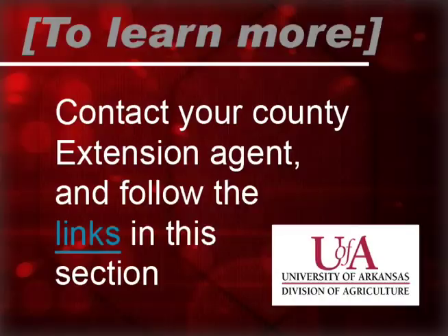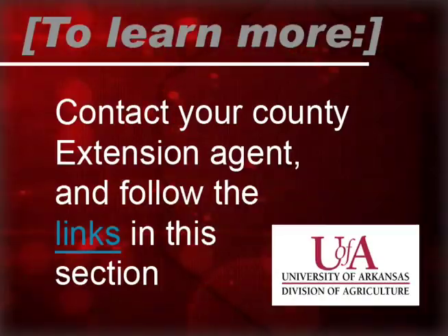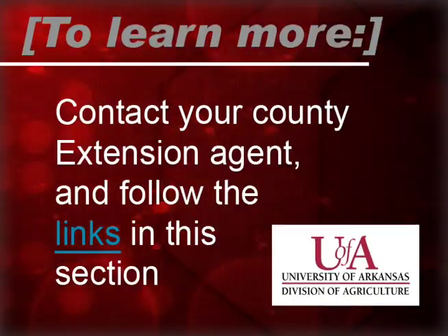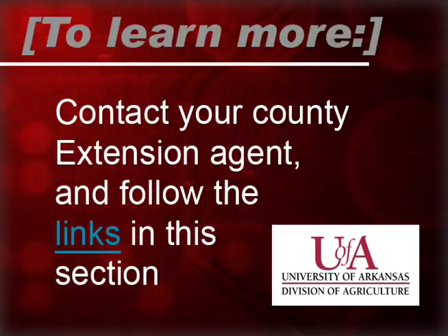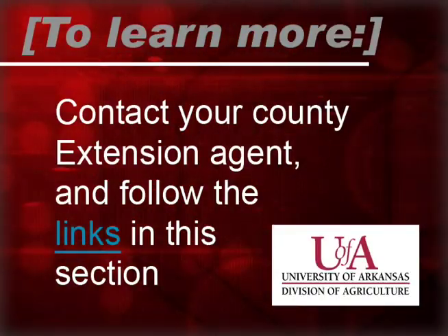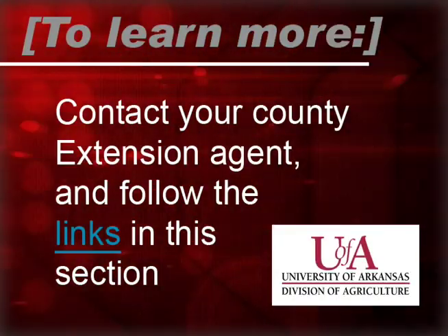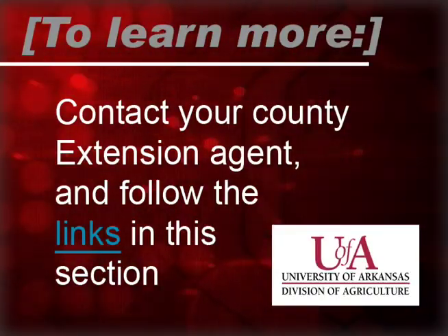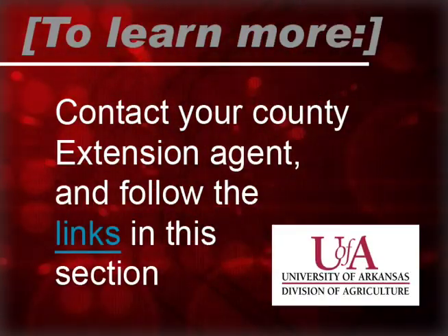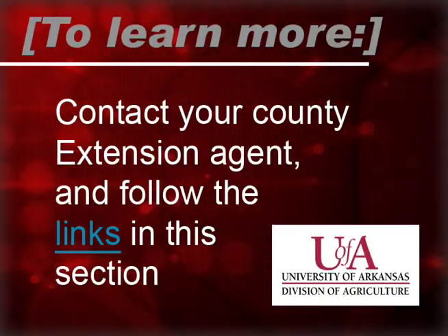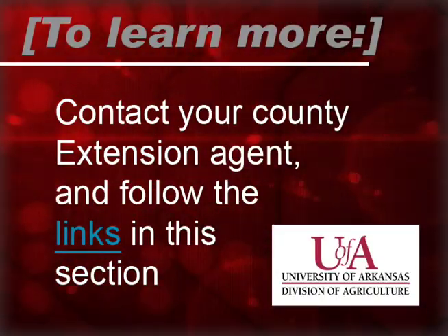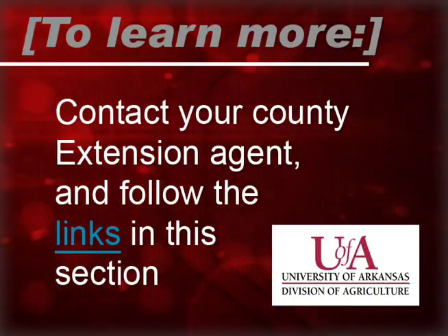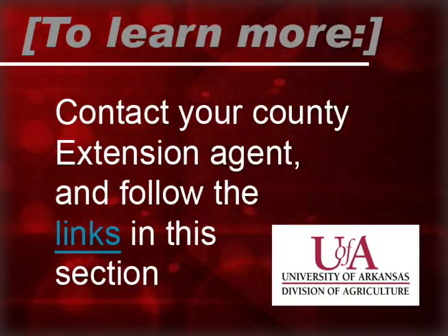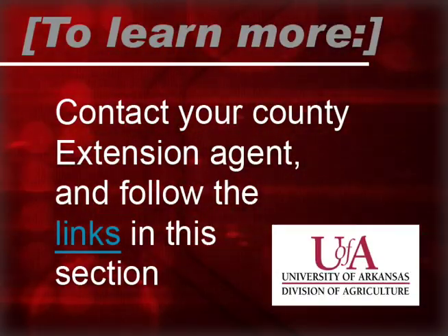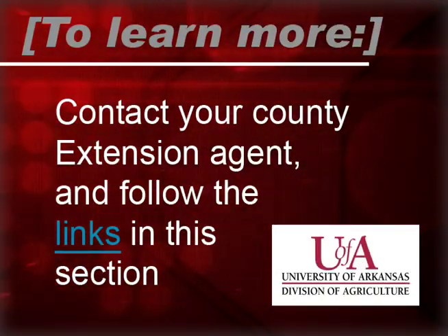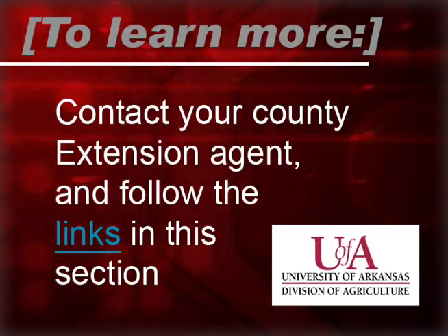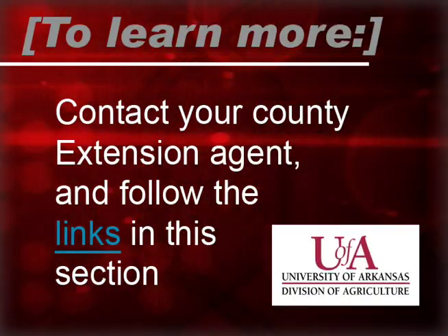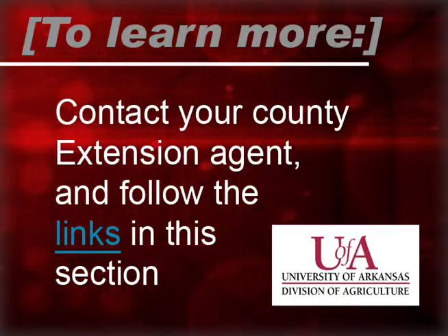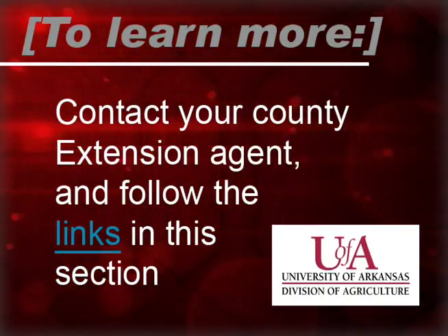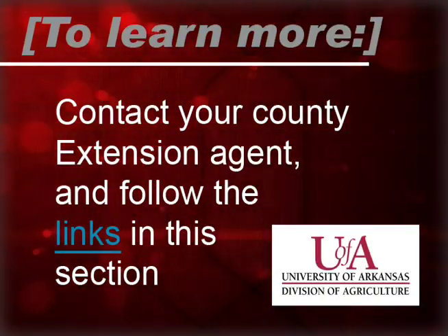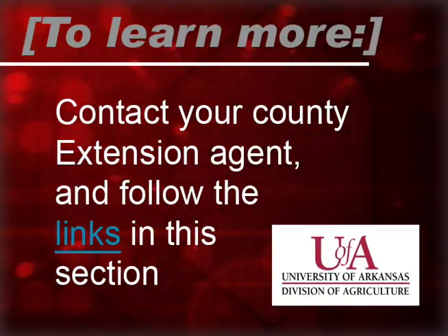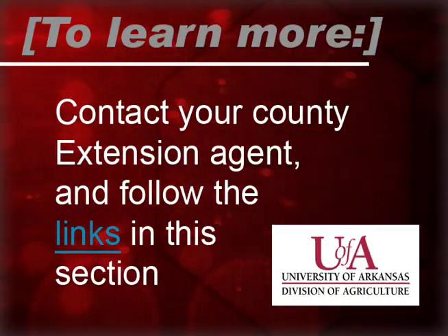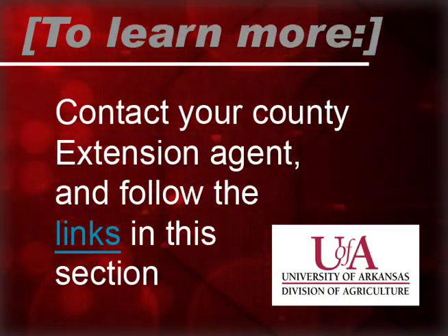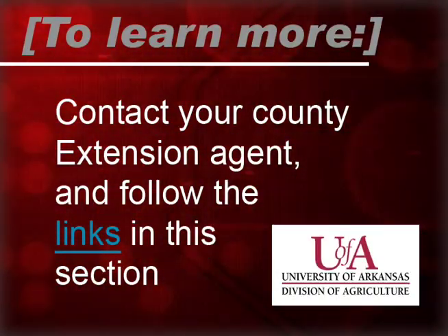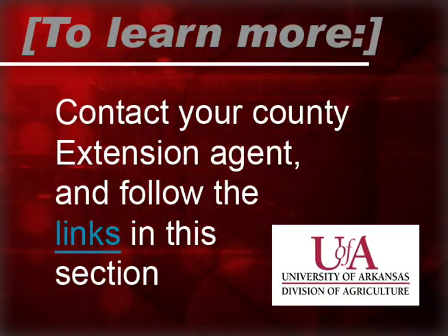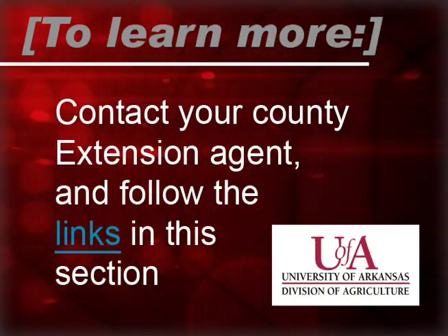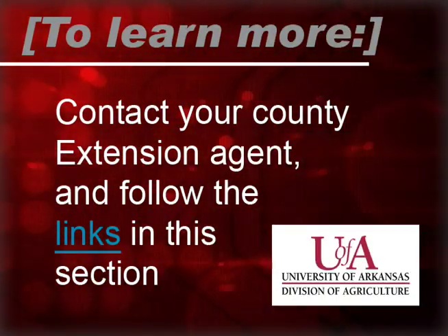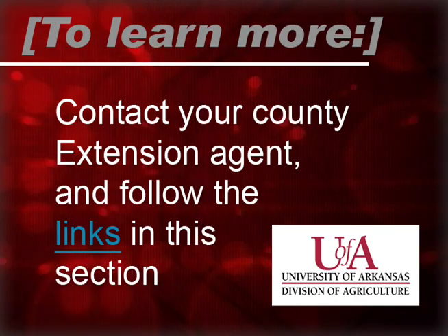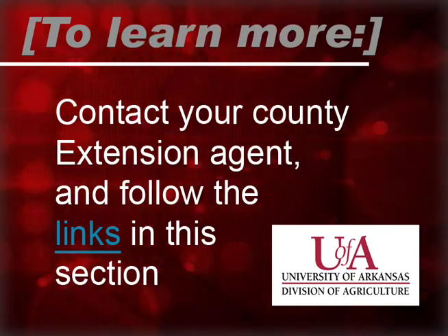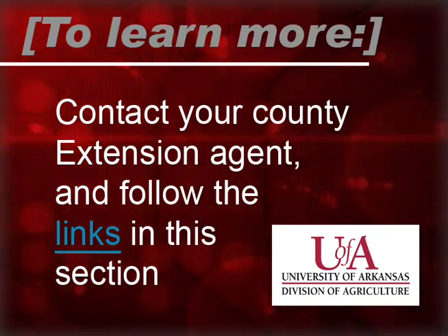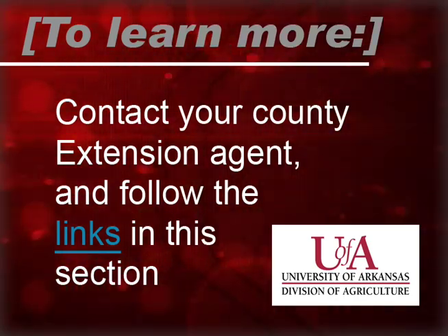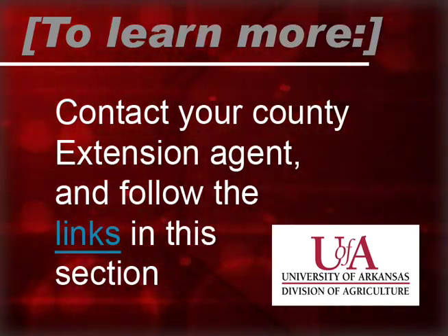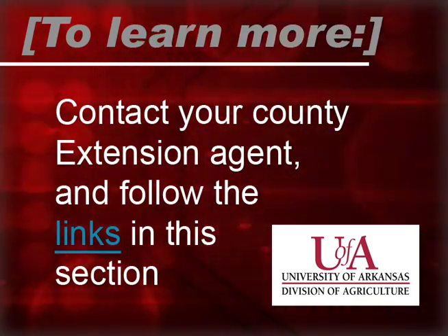To learn more, contact your county extension agent and follow the links in this section.